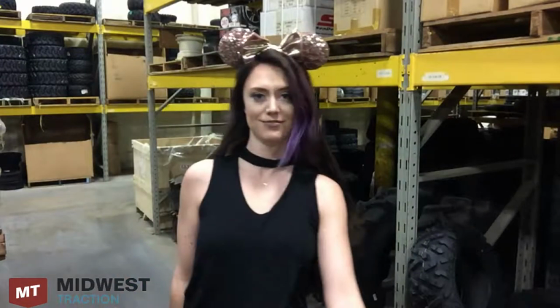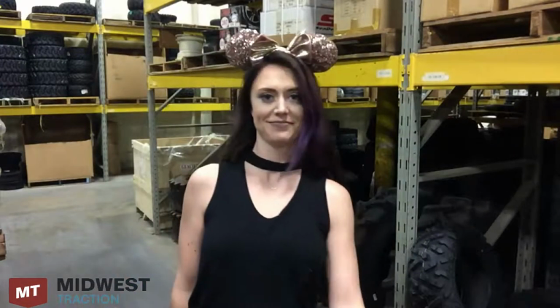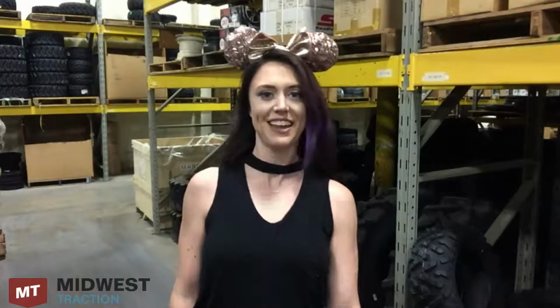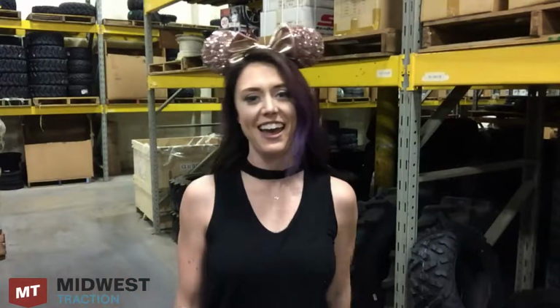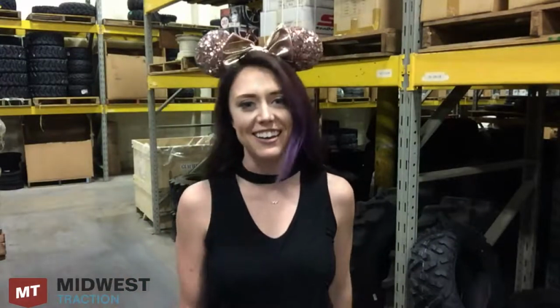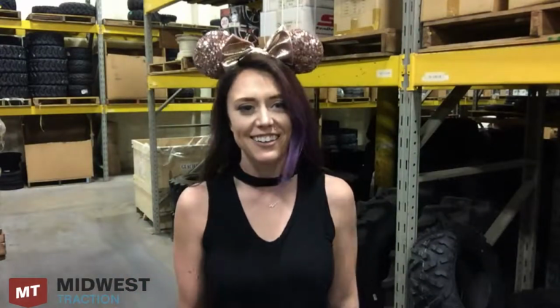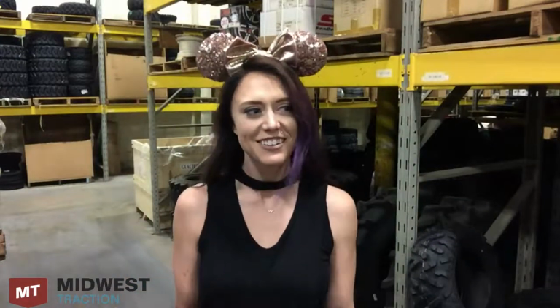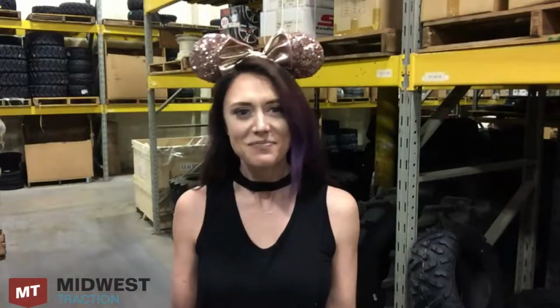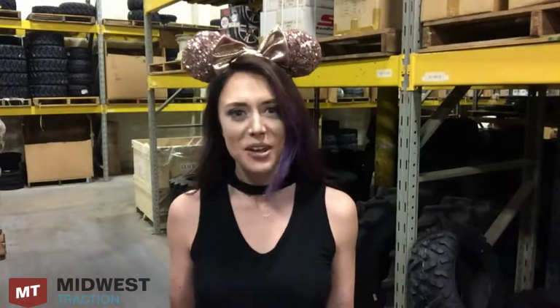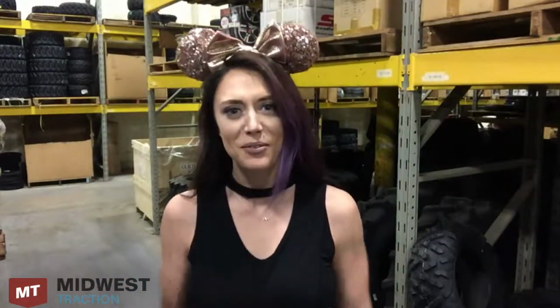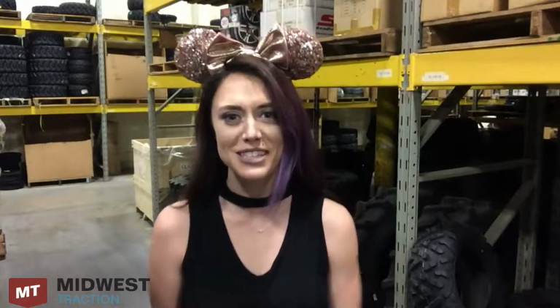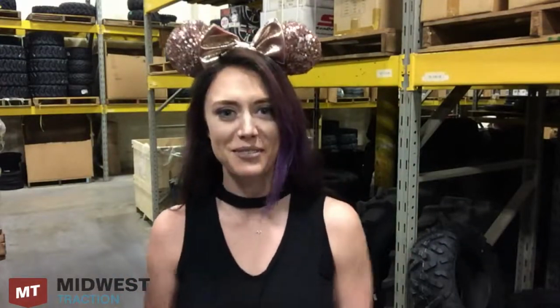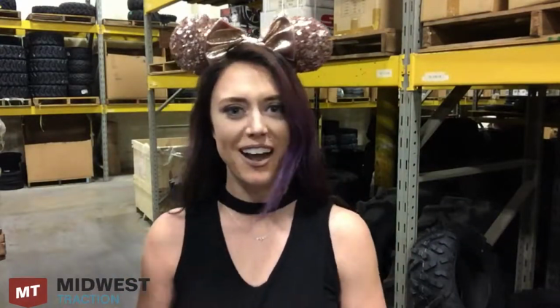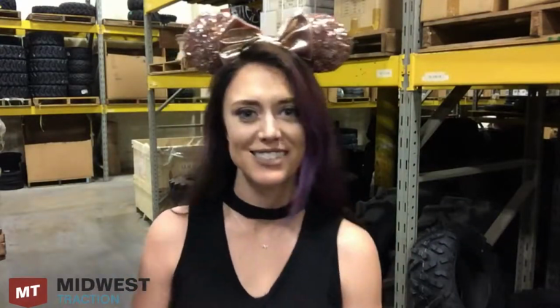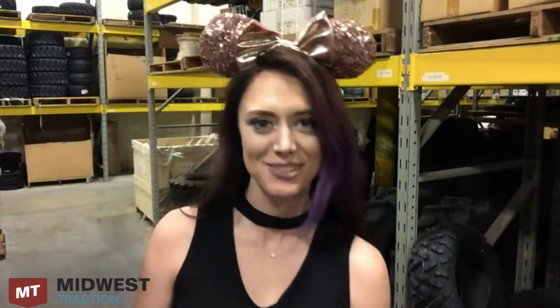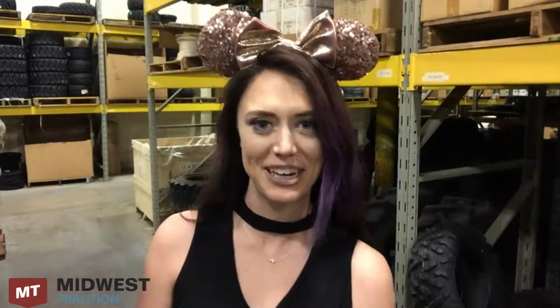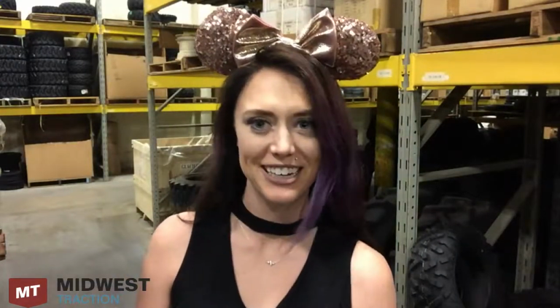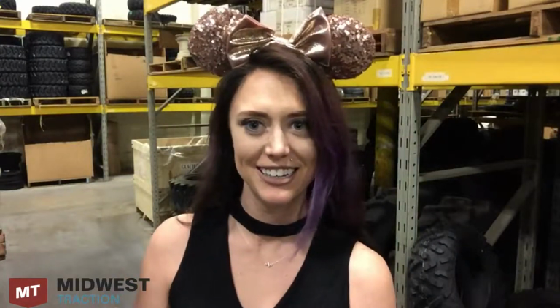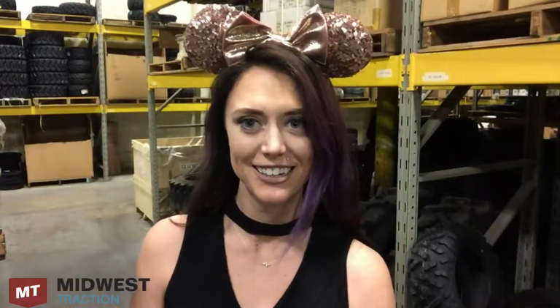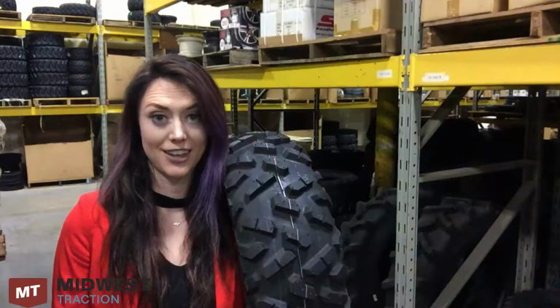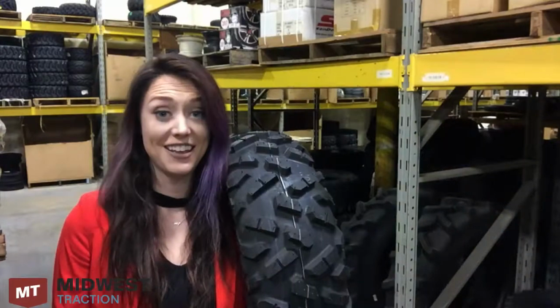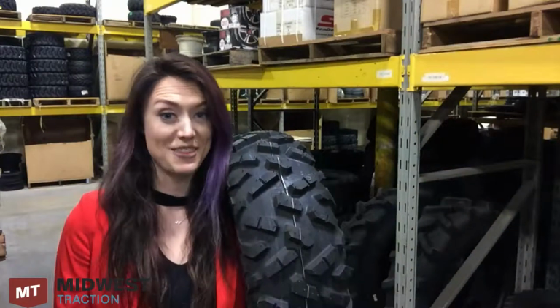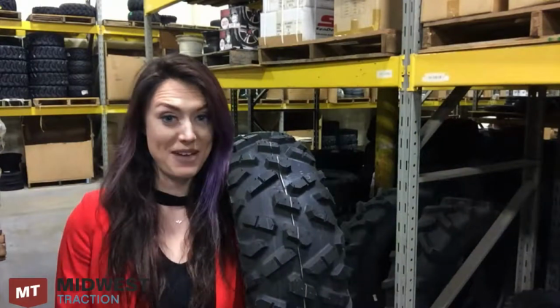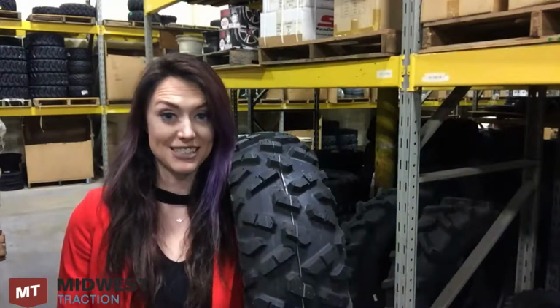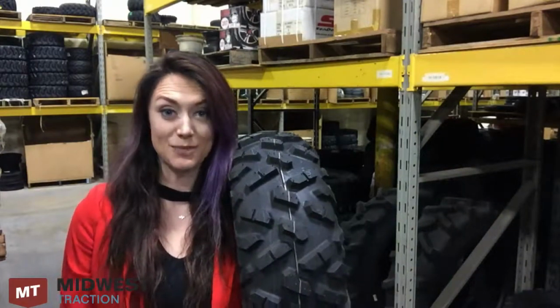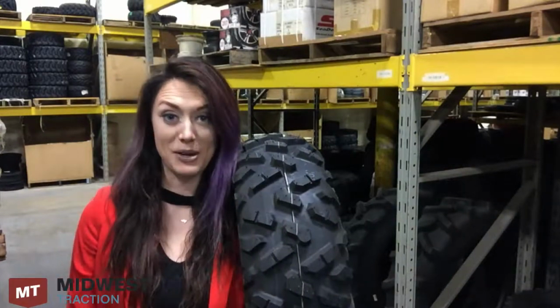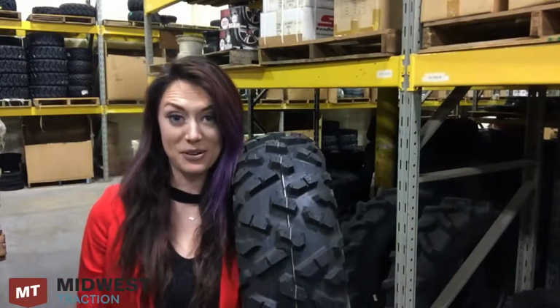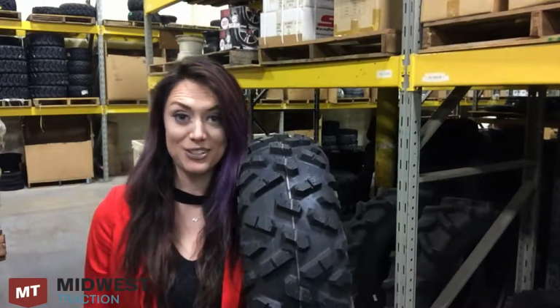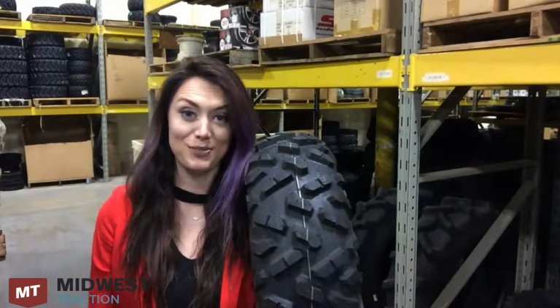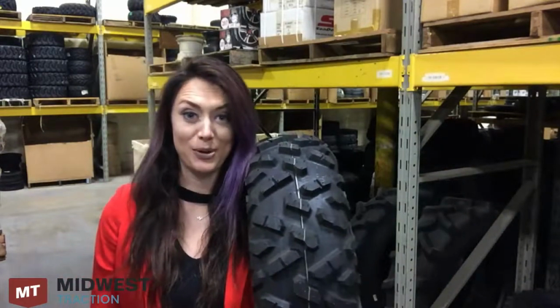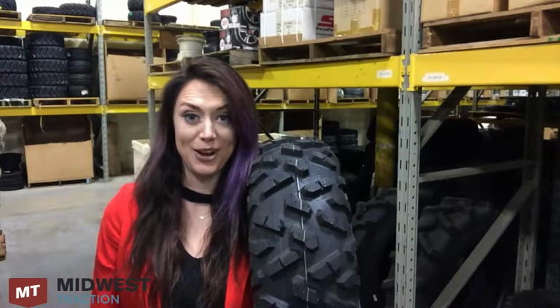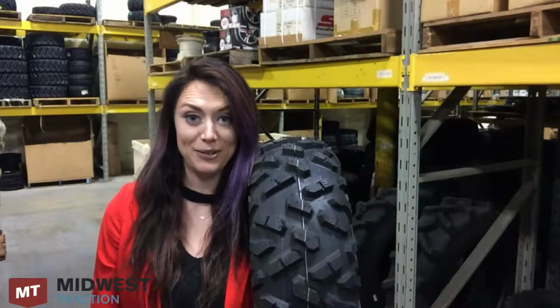Hey! What's in the warehouse this week? The Maxxis Bighorn 2.0.